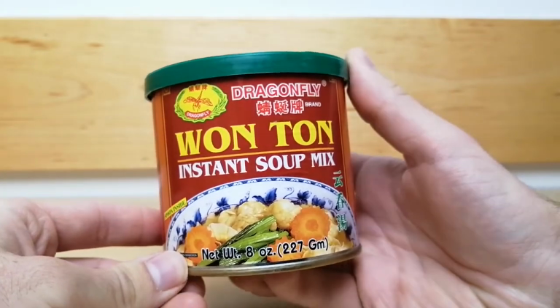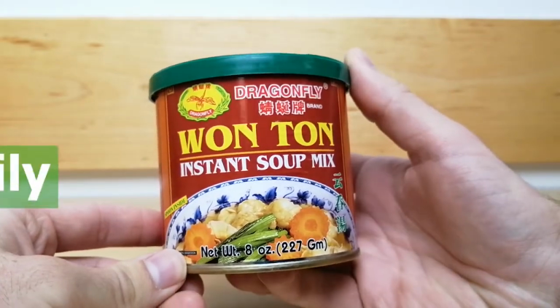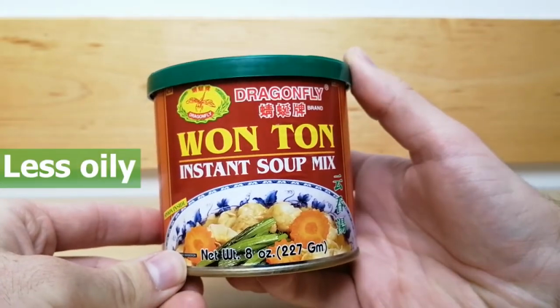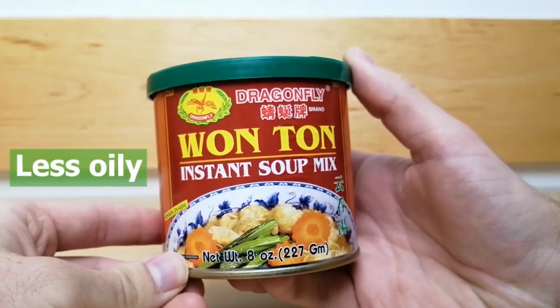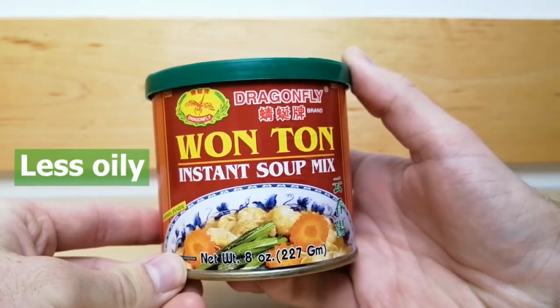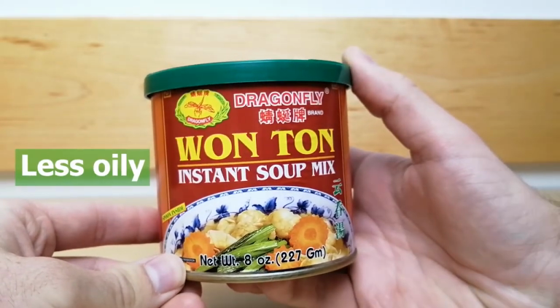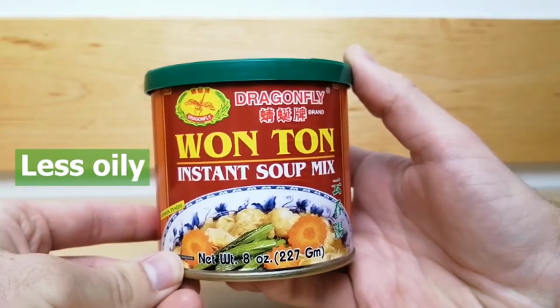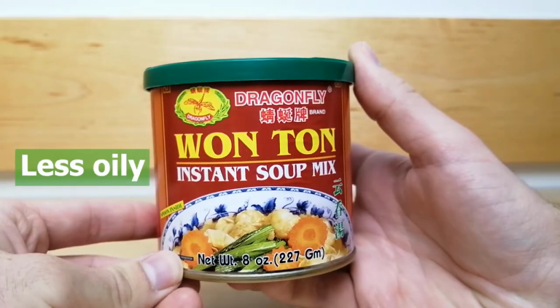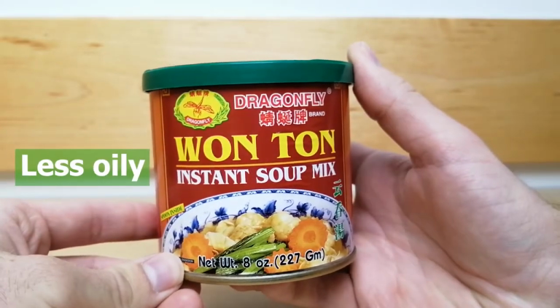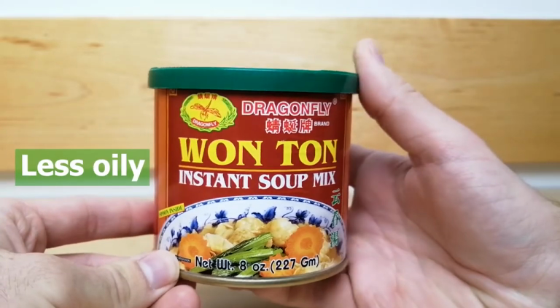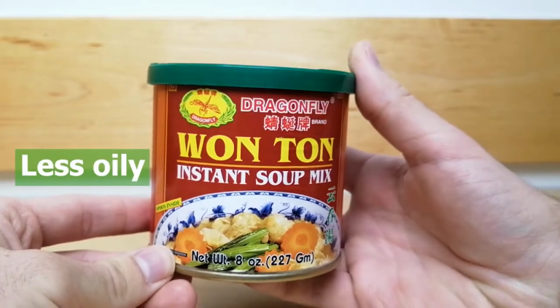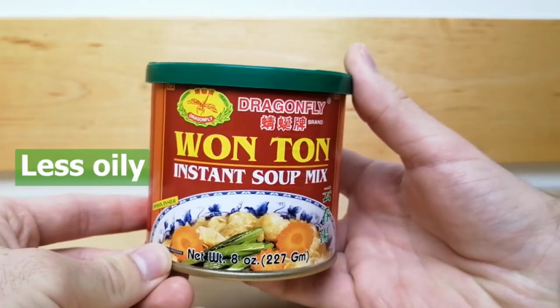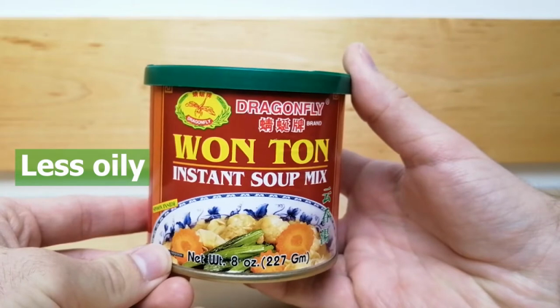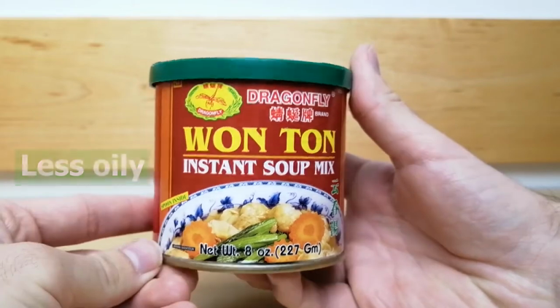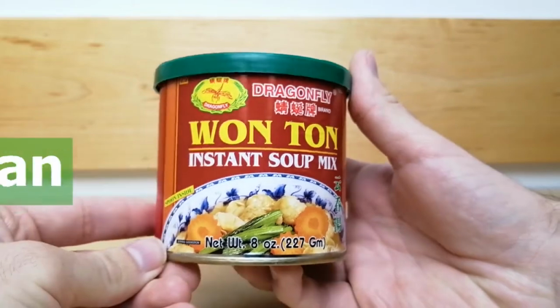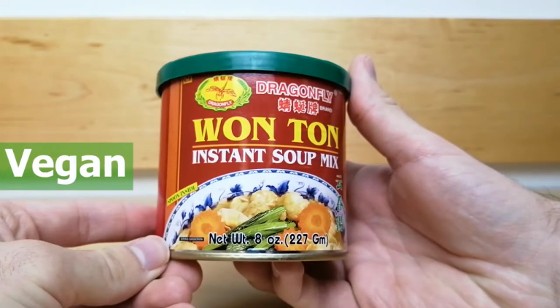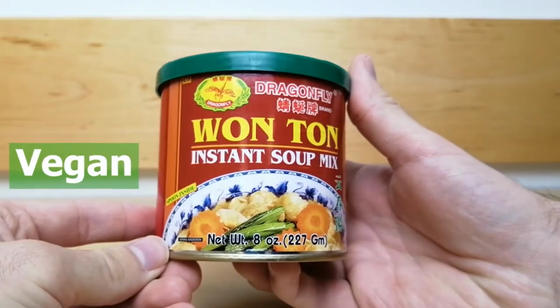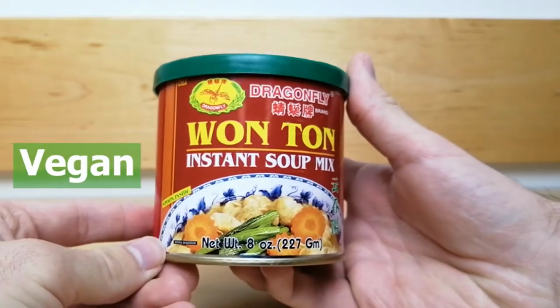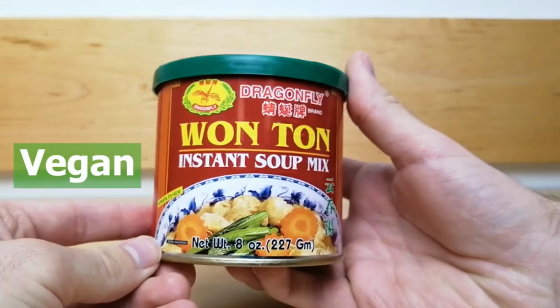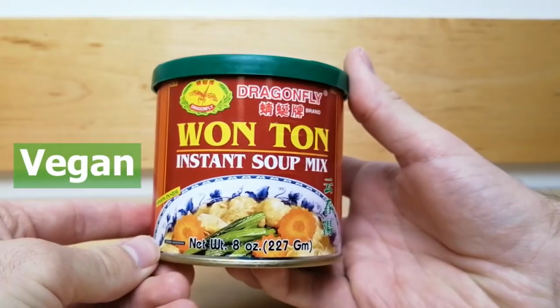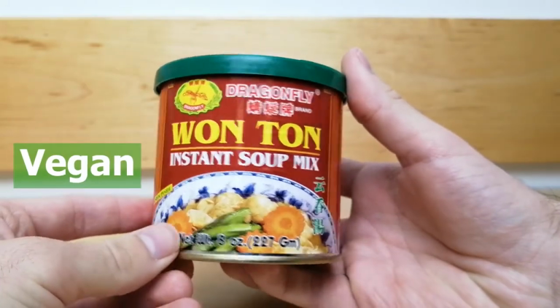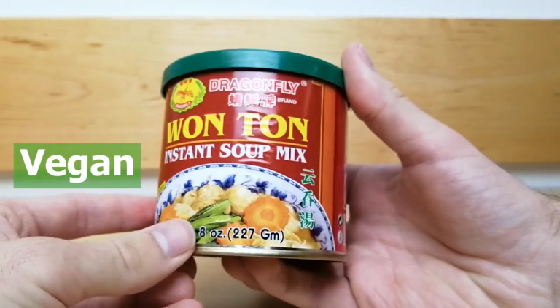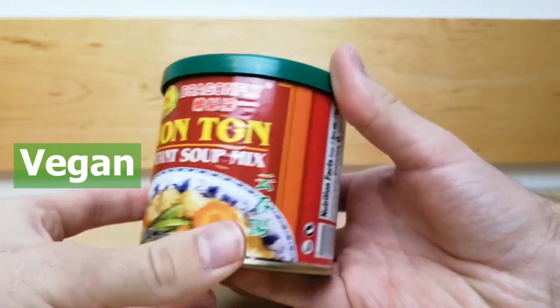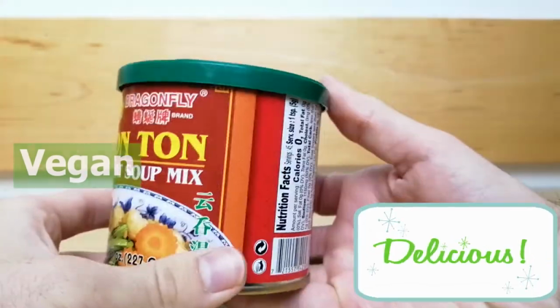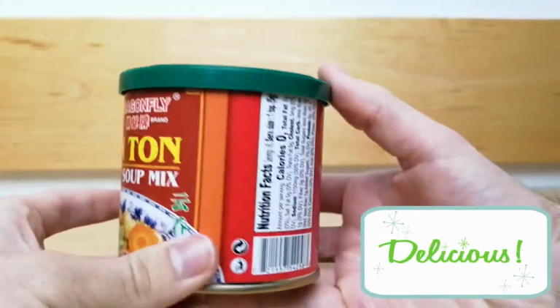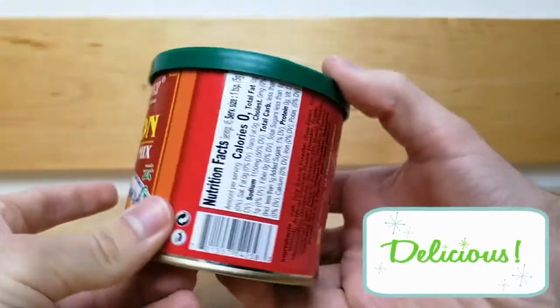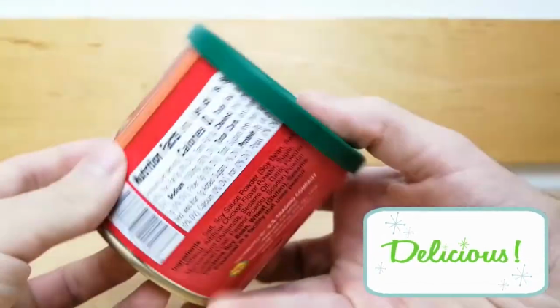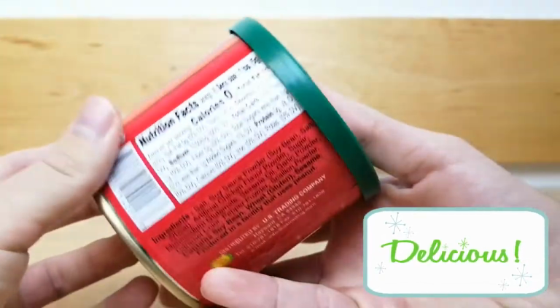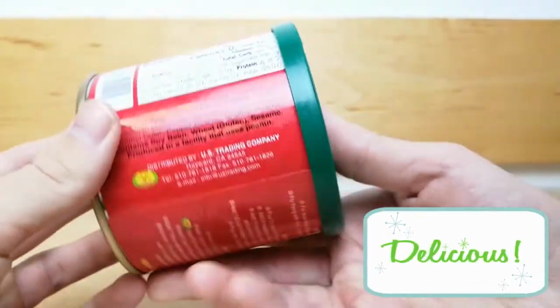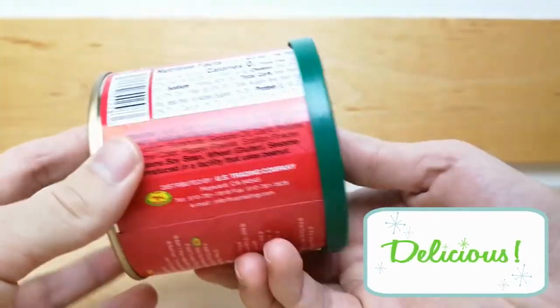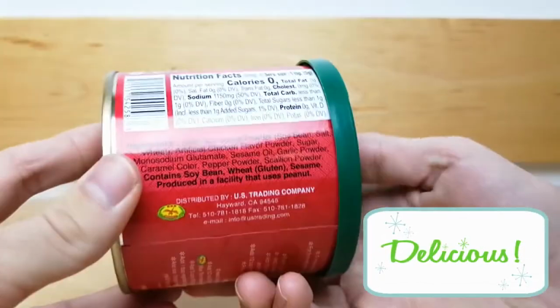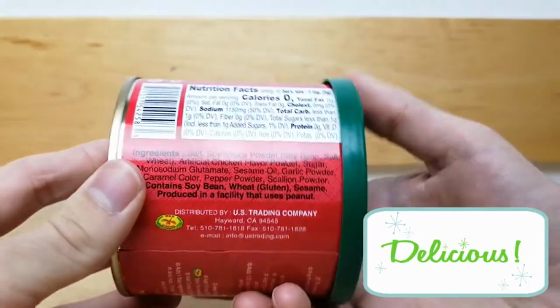It is less oily than other wonton soup broths. It is vegan and yet contains a really delicious artificial chicken flavoring.